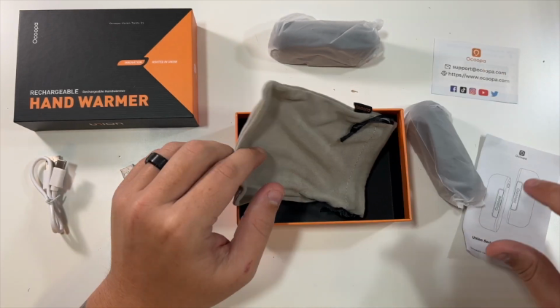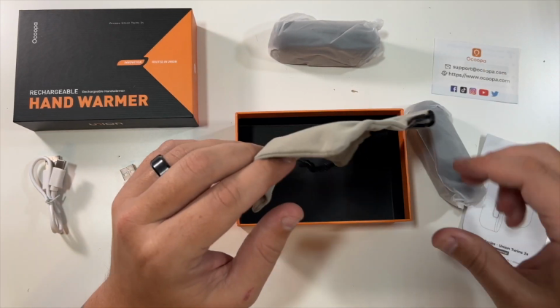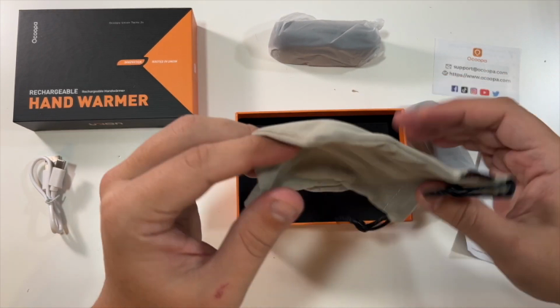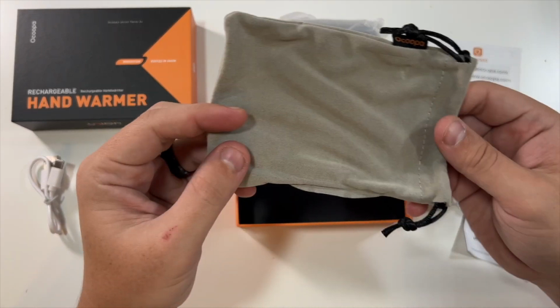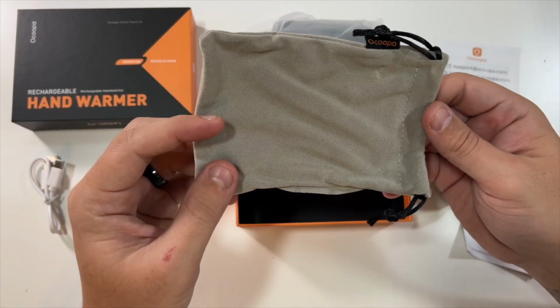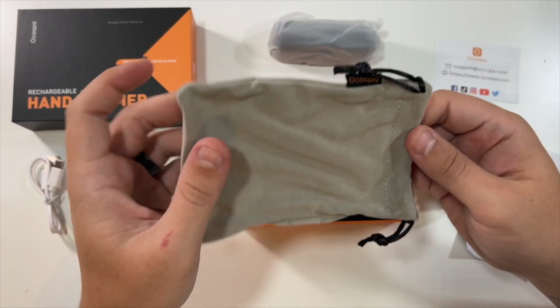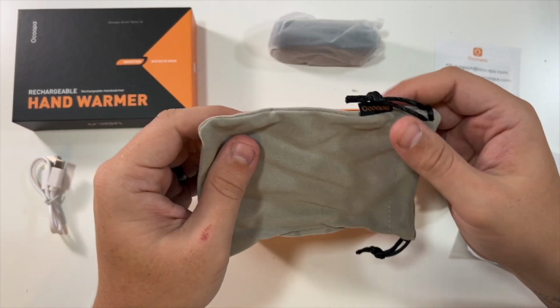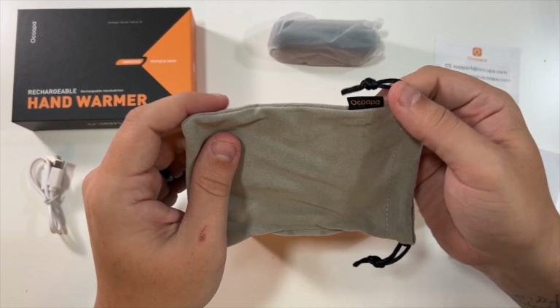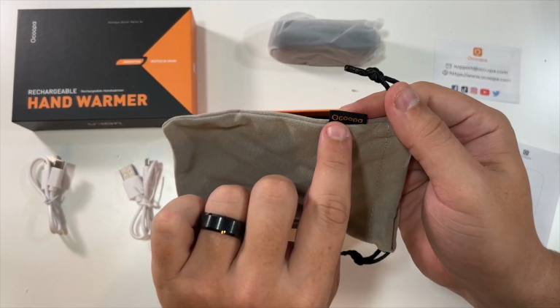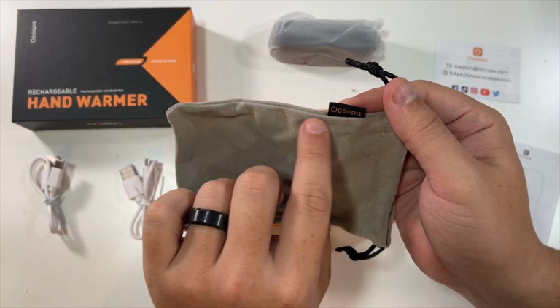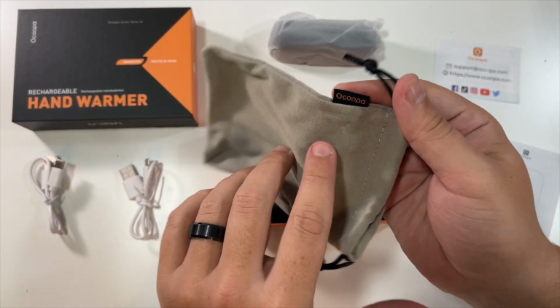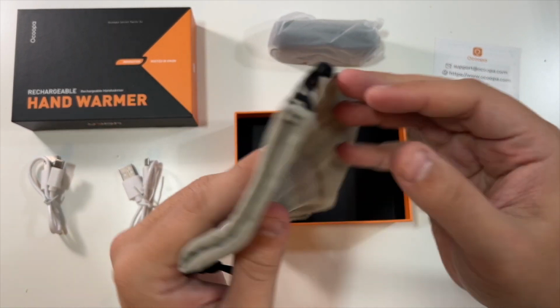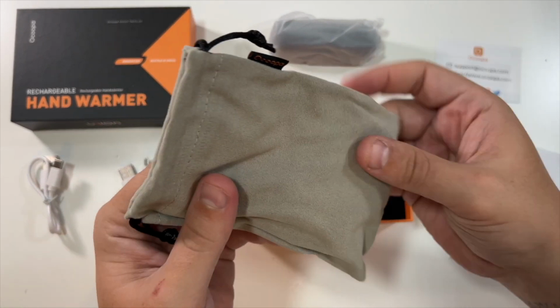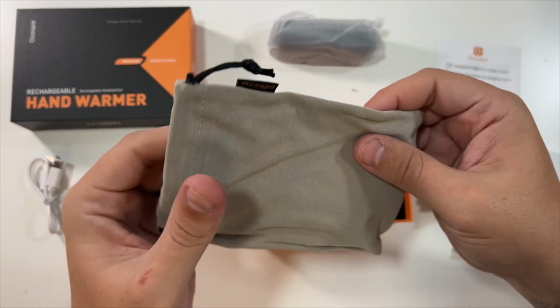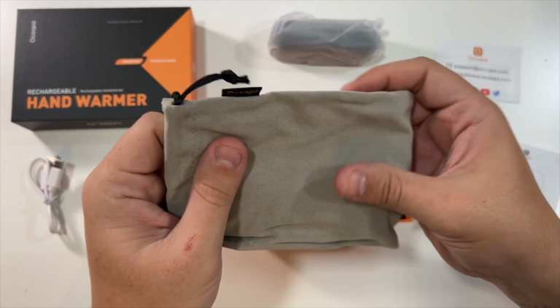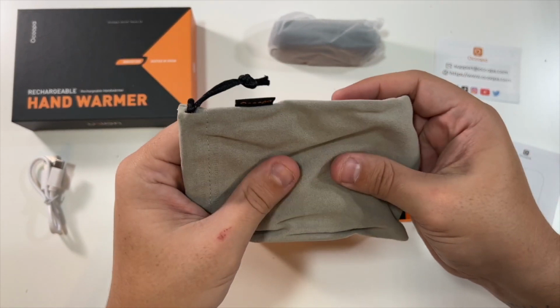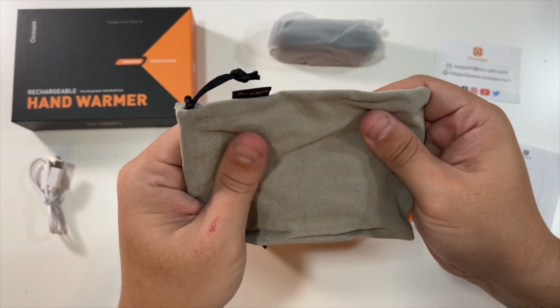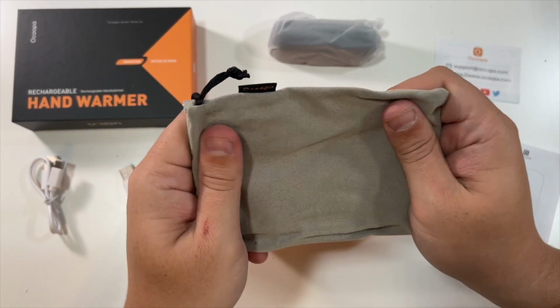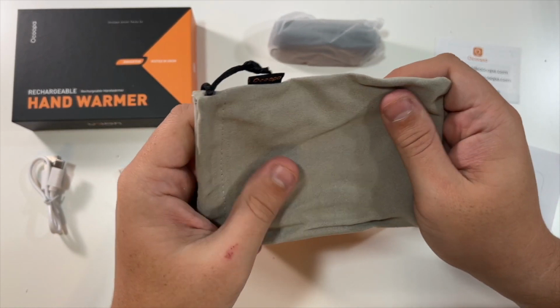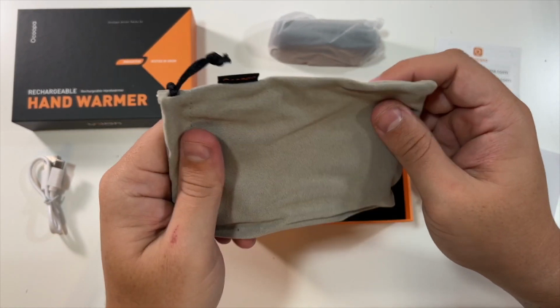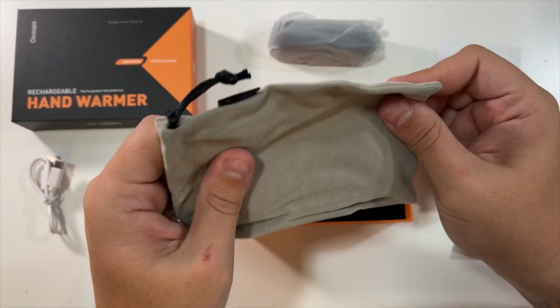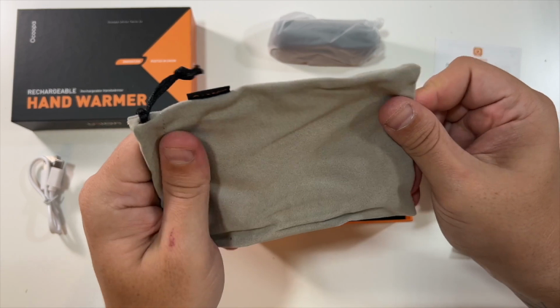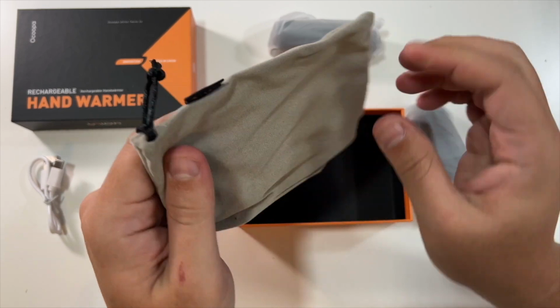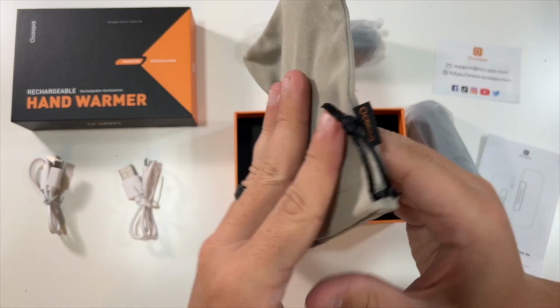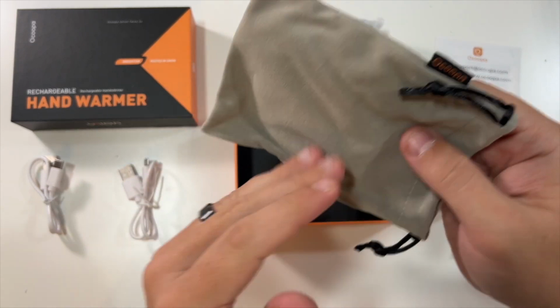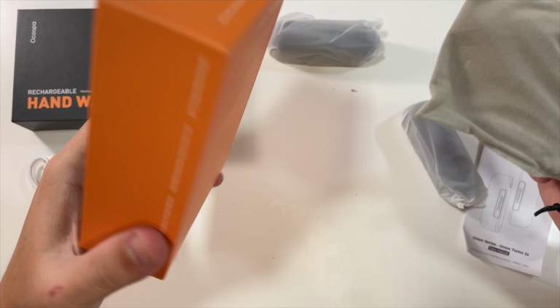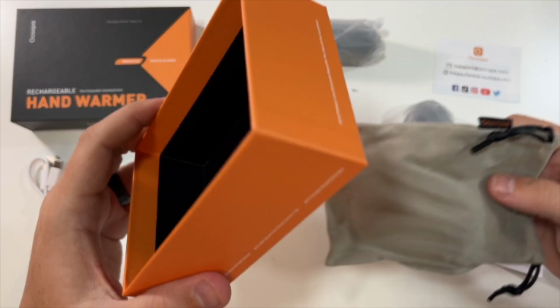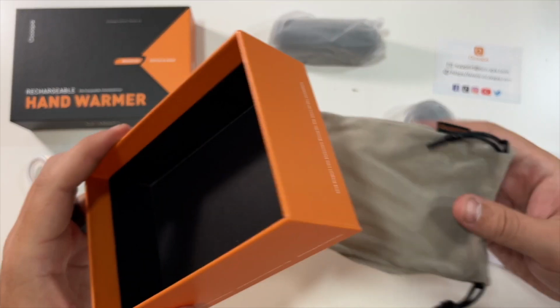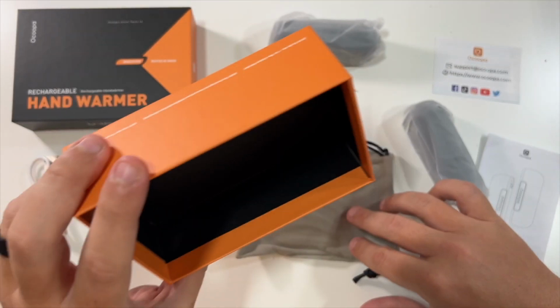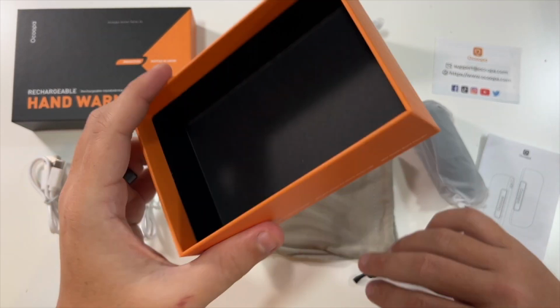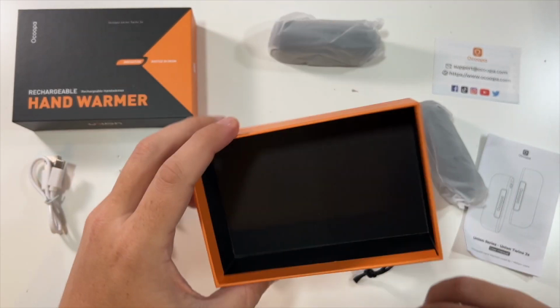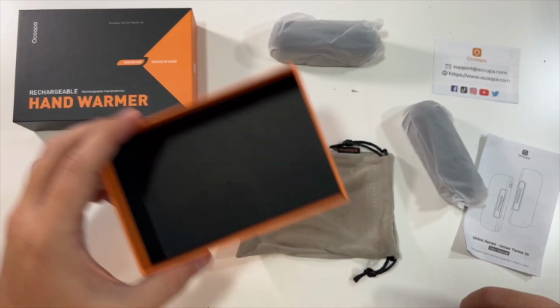You also get a nice little branded carrying case — it feels really soft and like velour. That's it for the box.